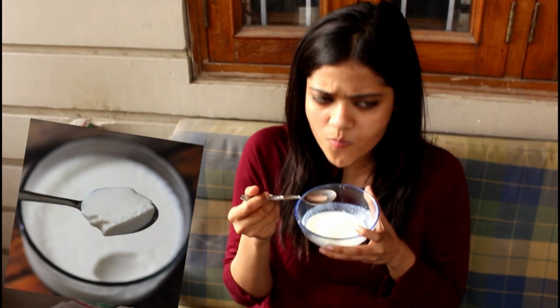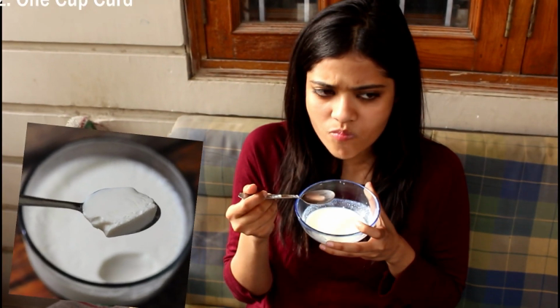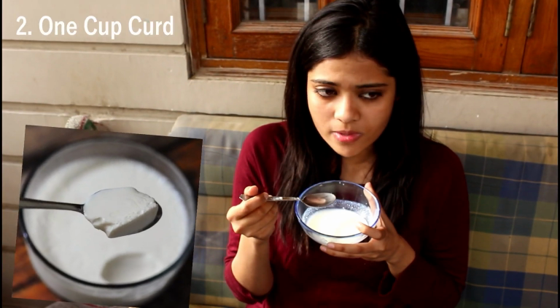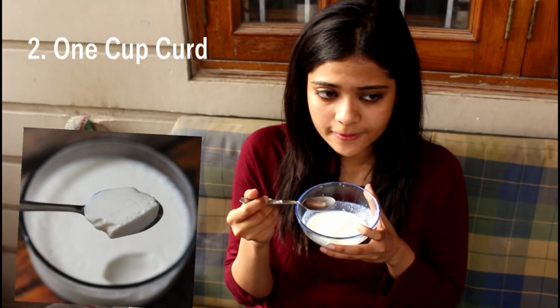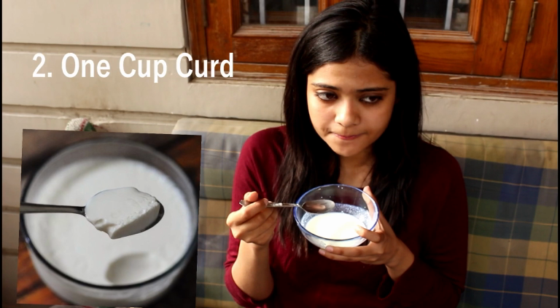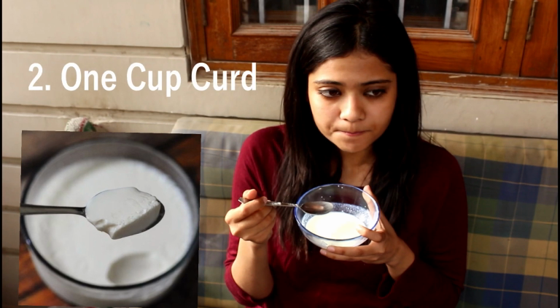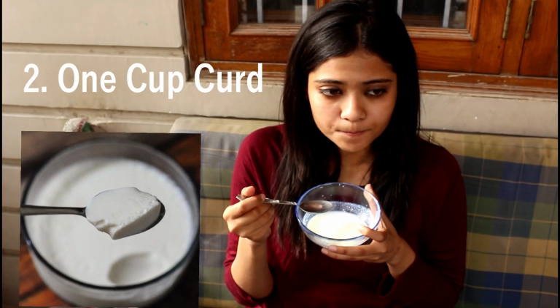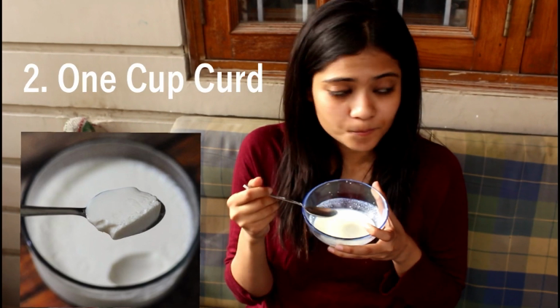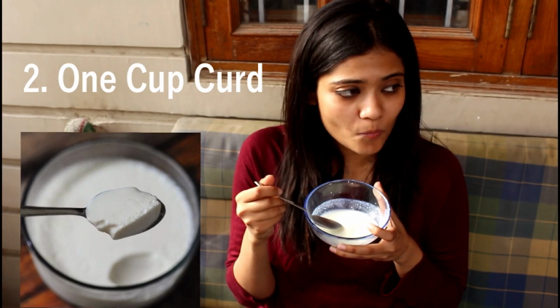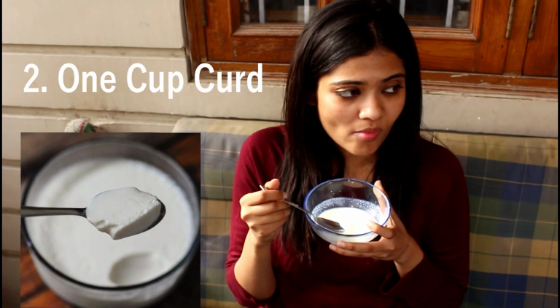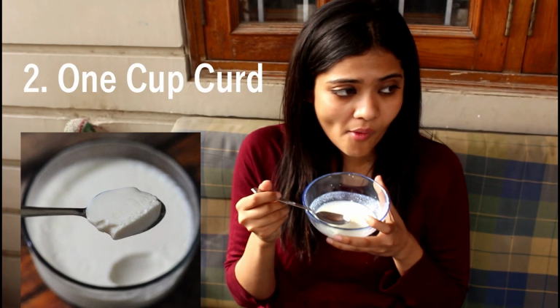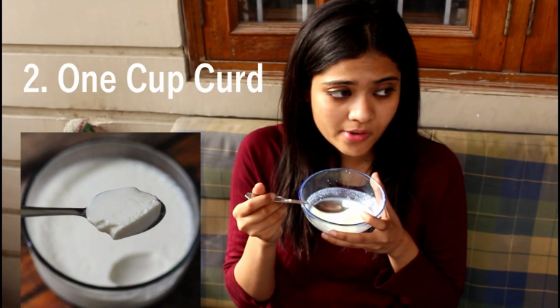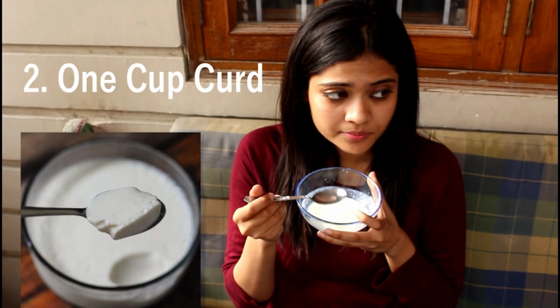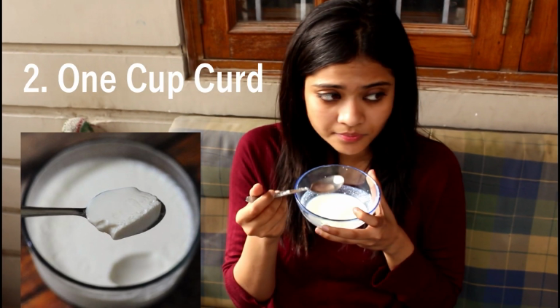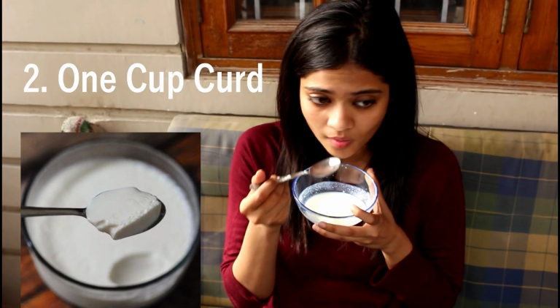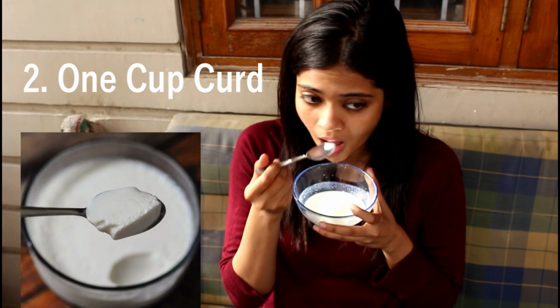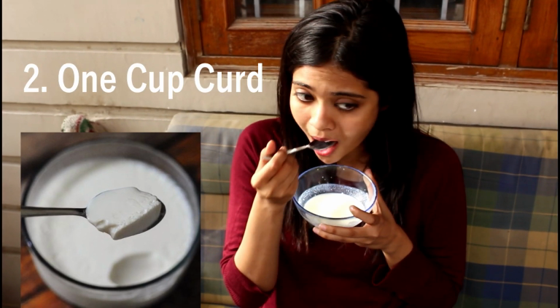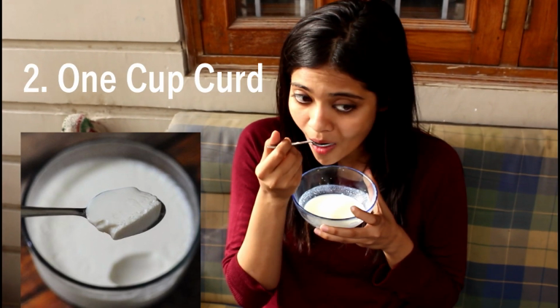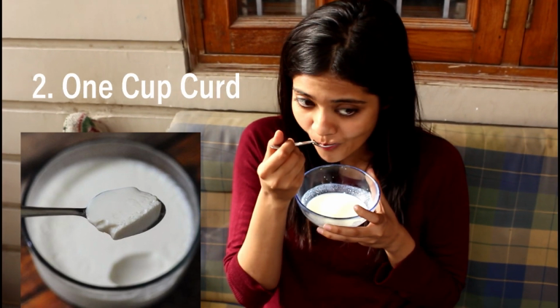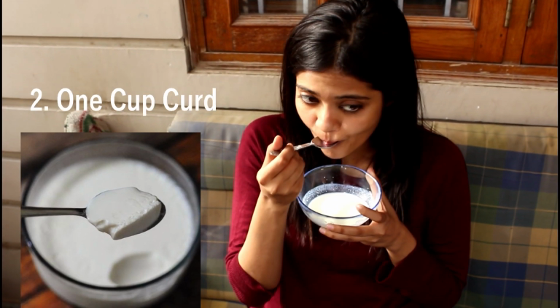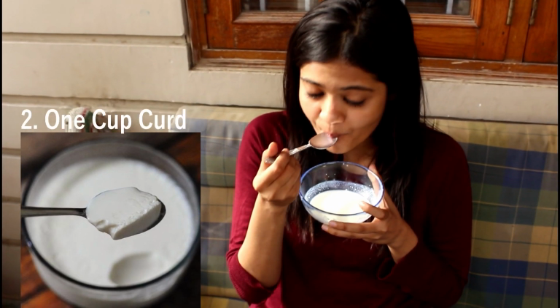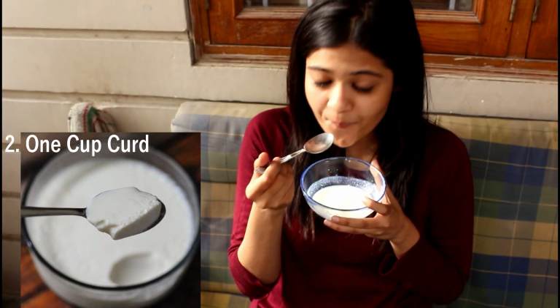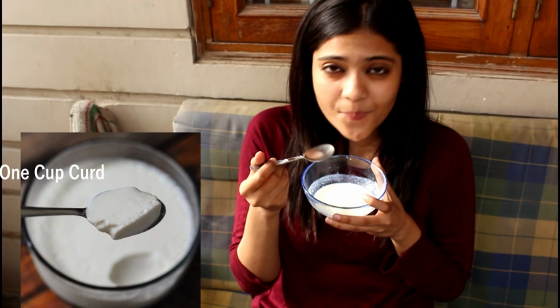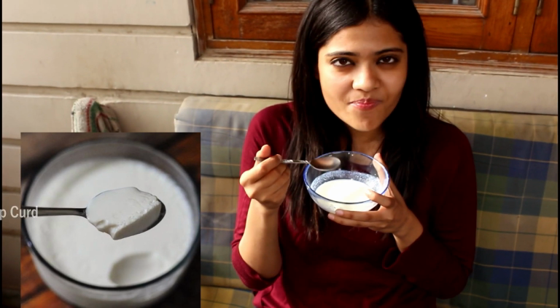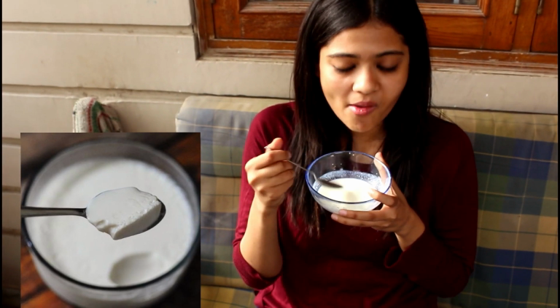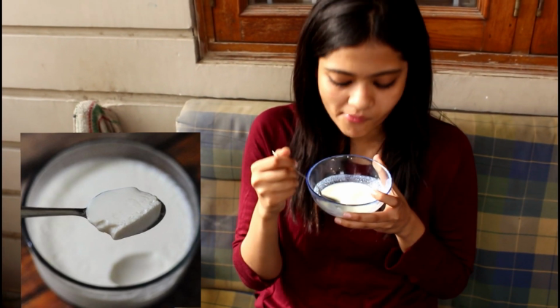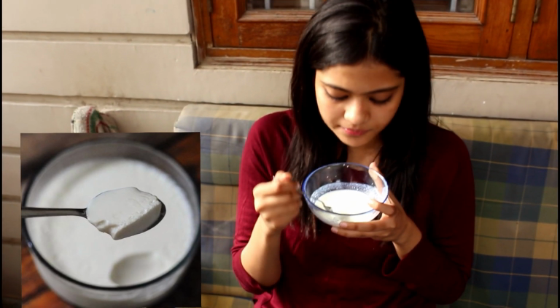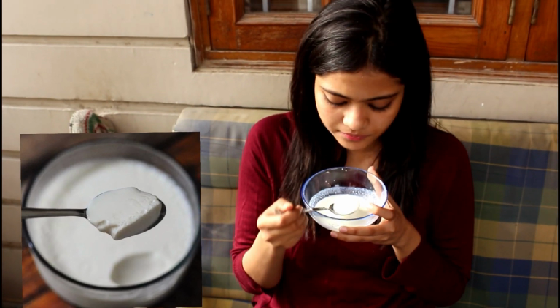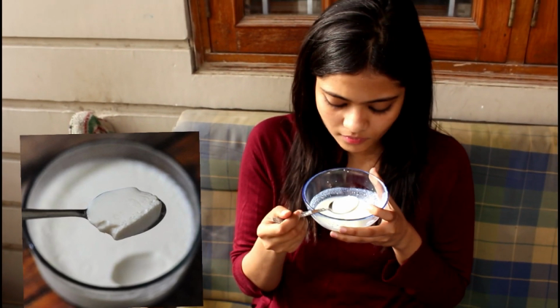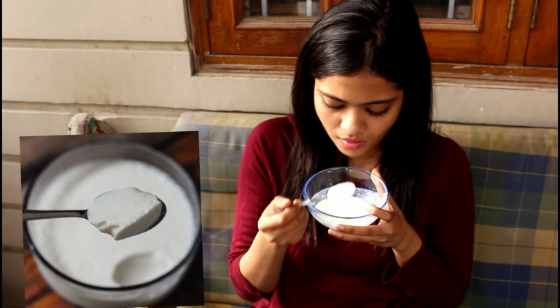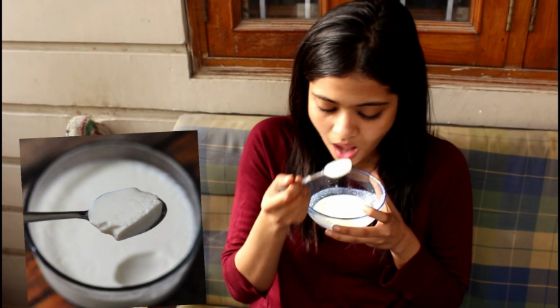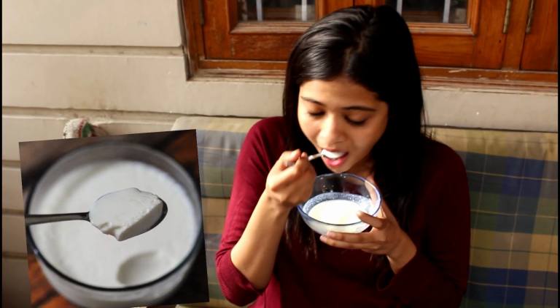Curd is a milk product, and milk products are really good for skin. But having curd specifically — one cup a day — helps in deep conditioning.